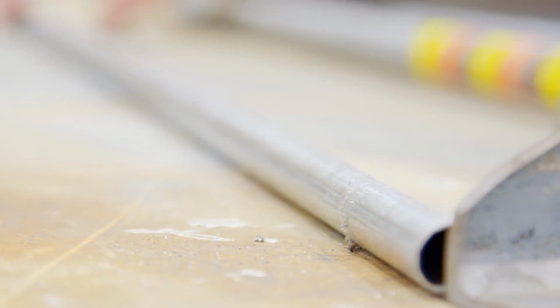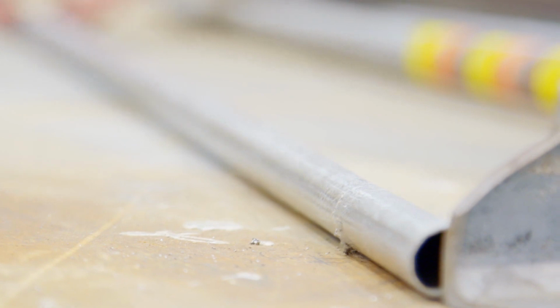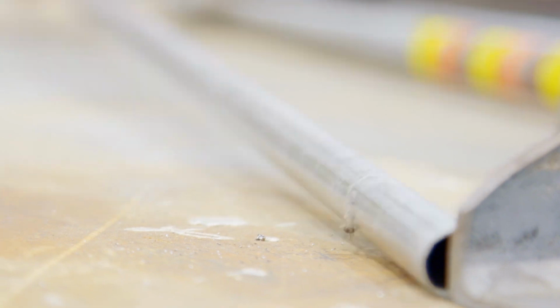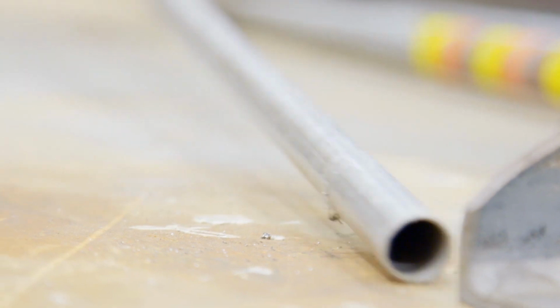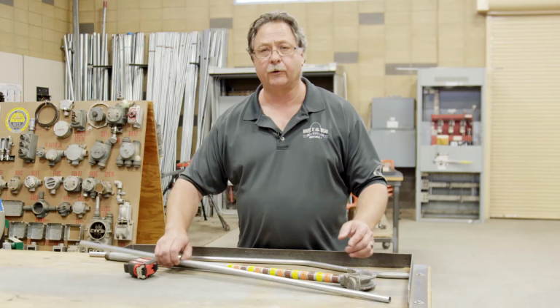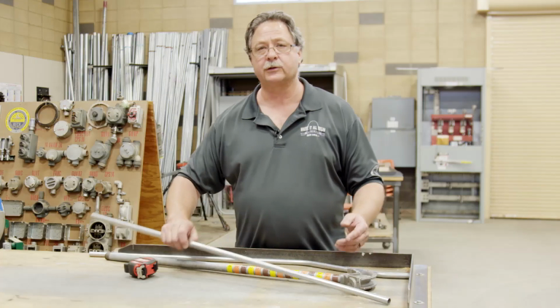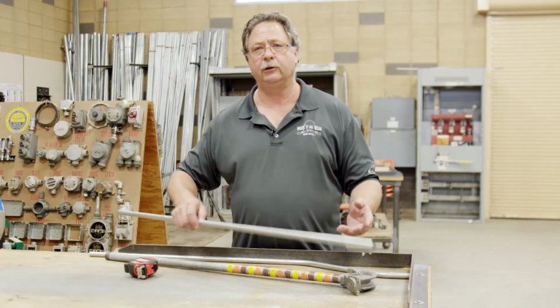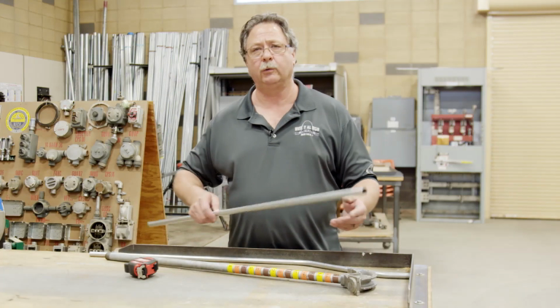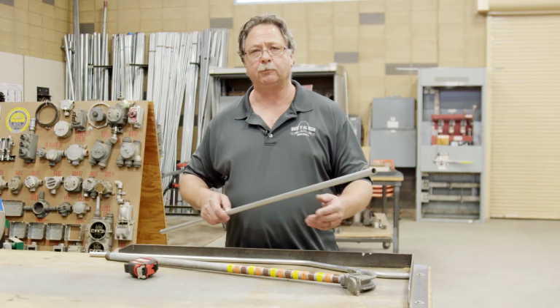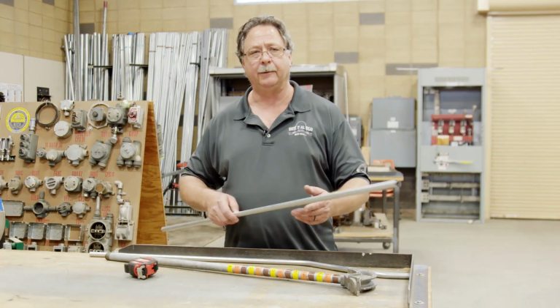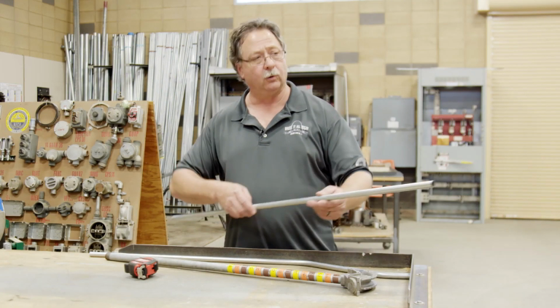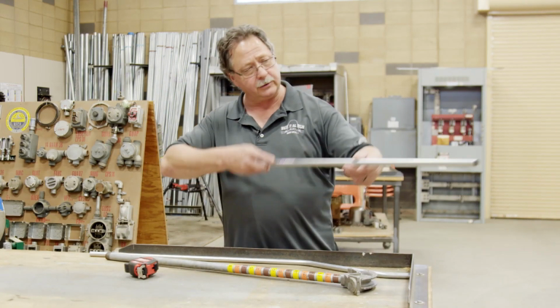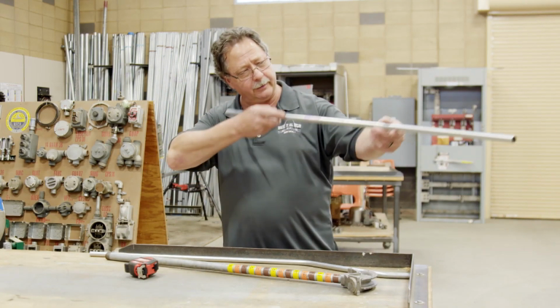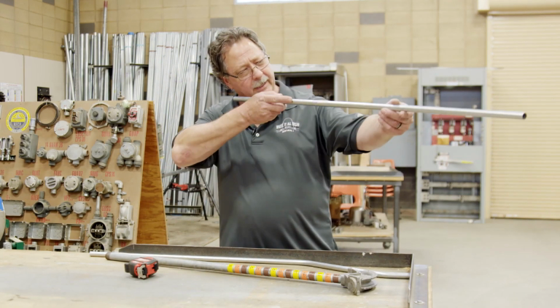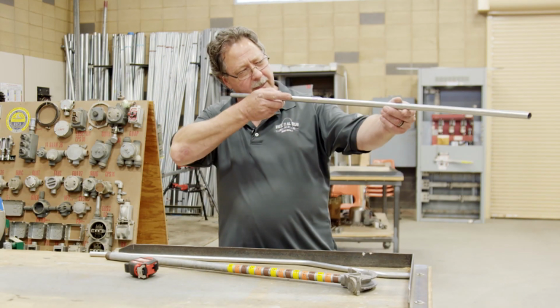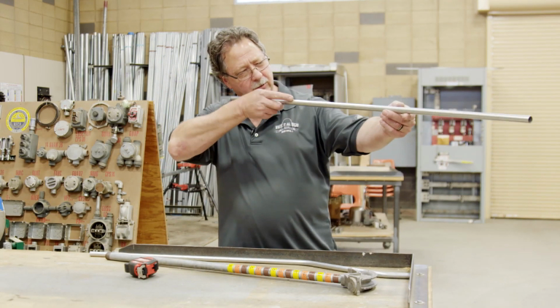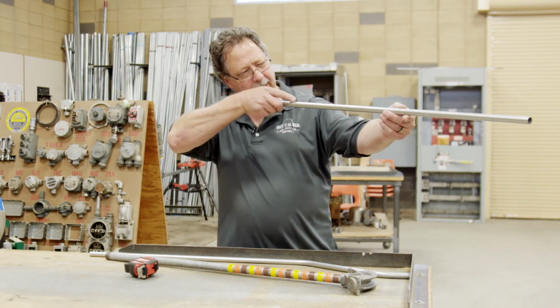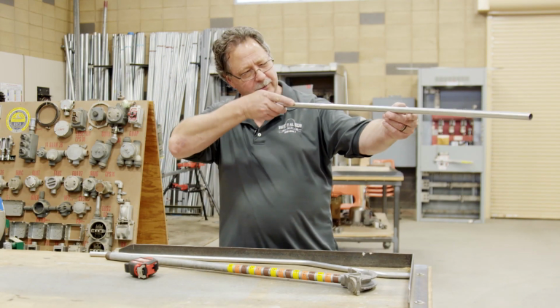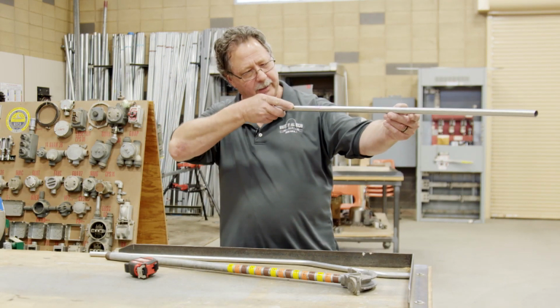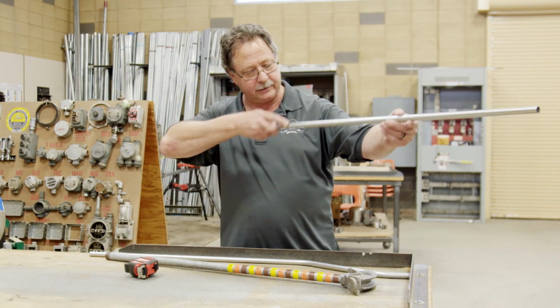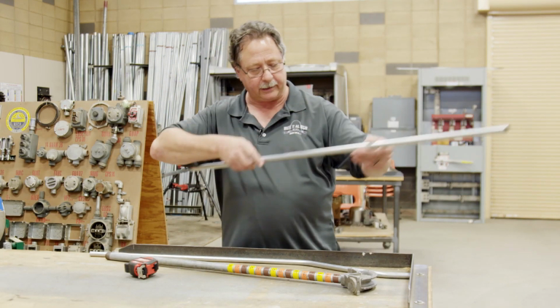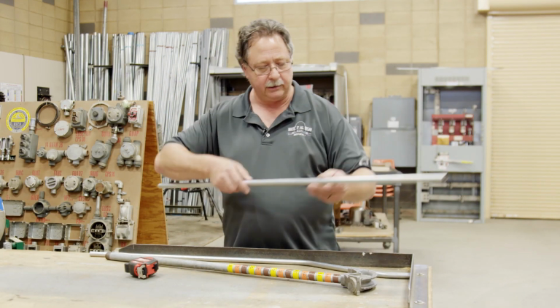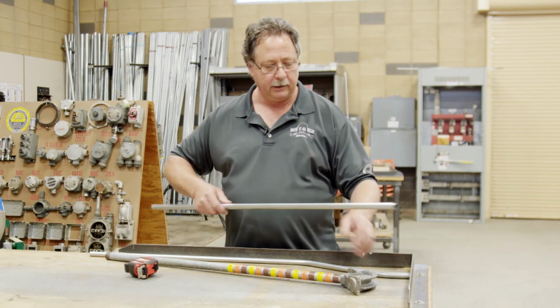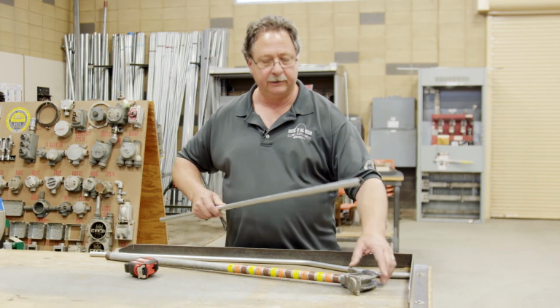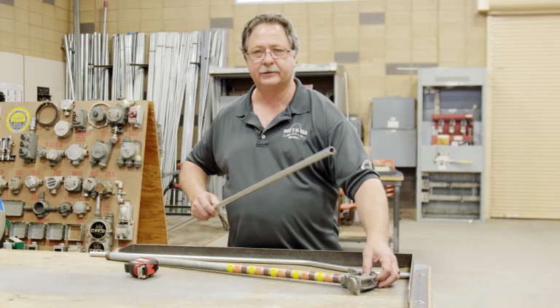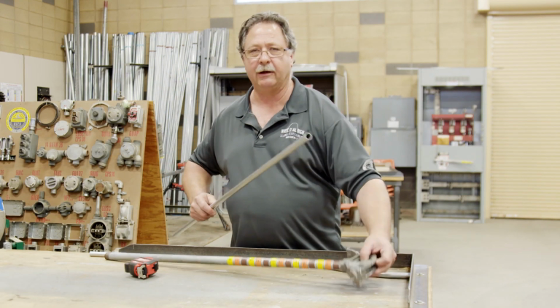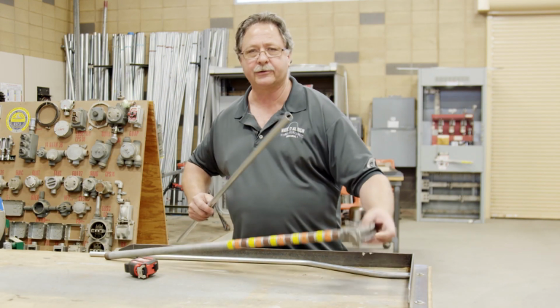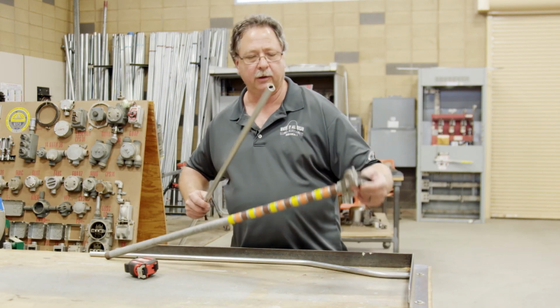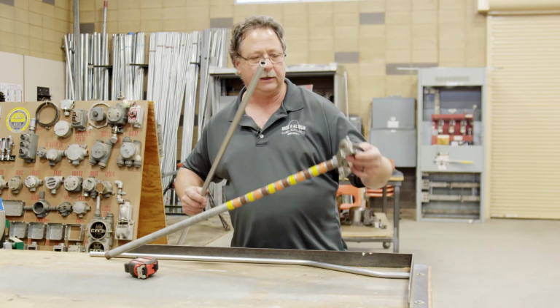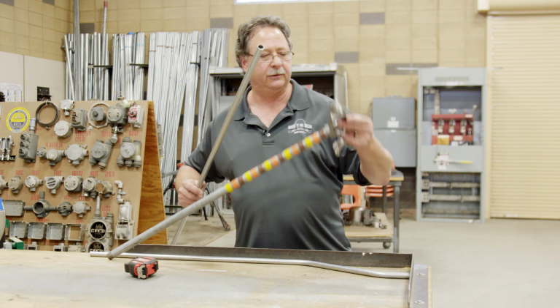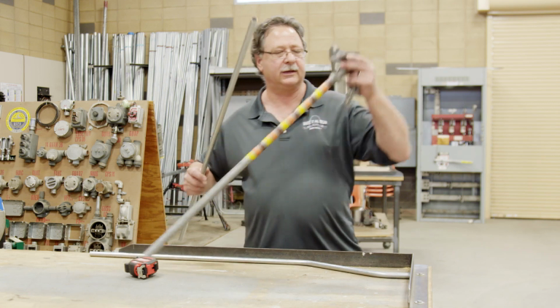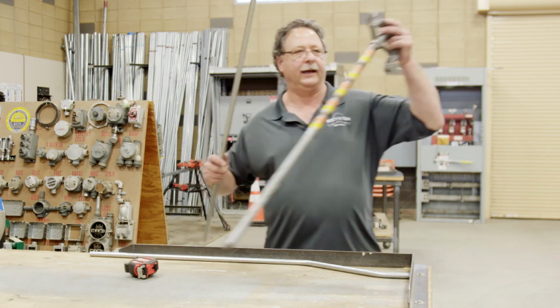When you play pool, you always have to make sure you have a straight stick. Those talents are going to be used today.